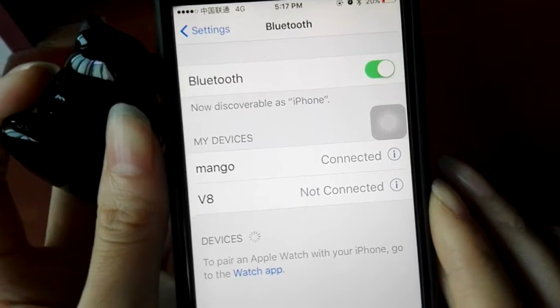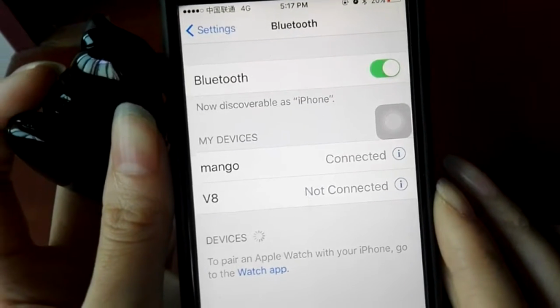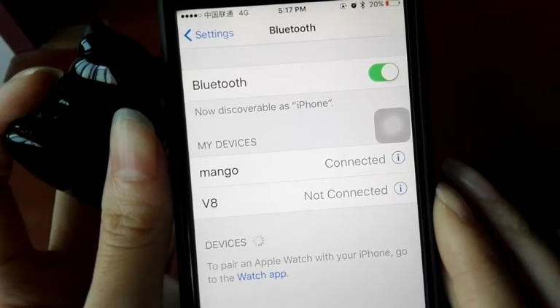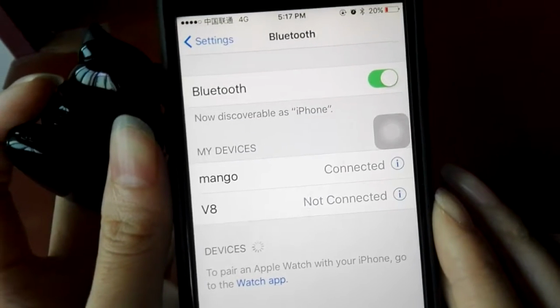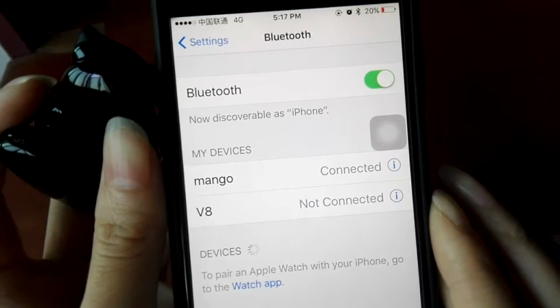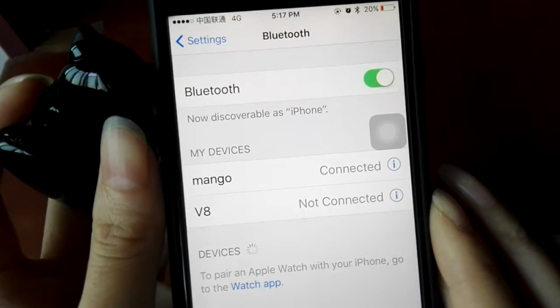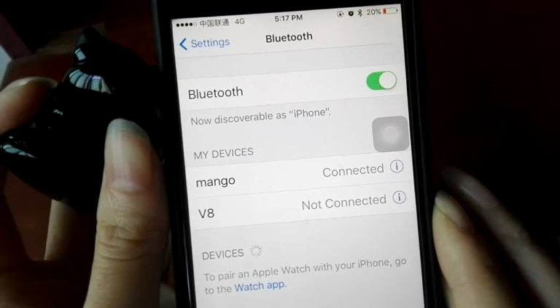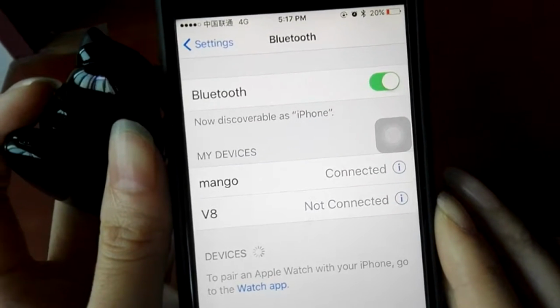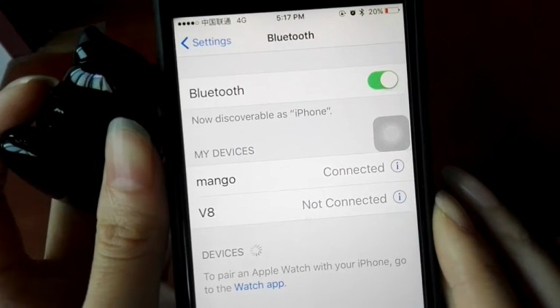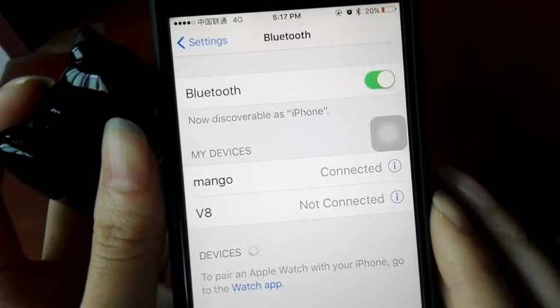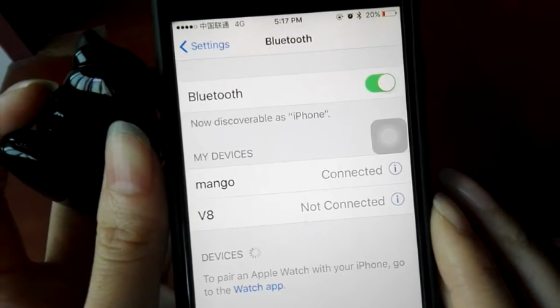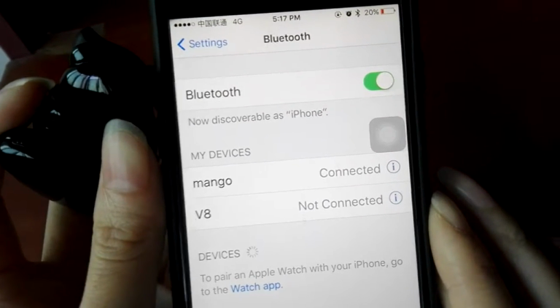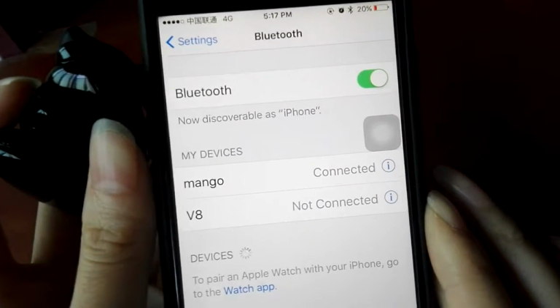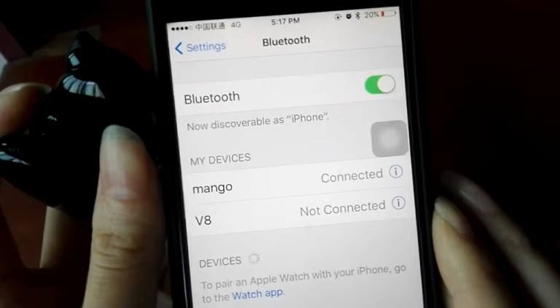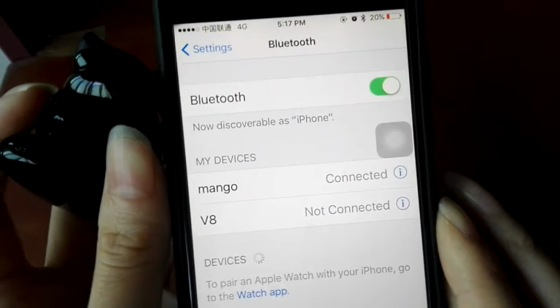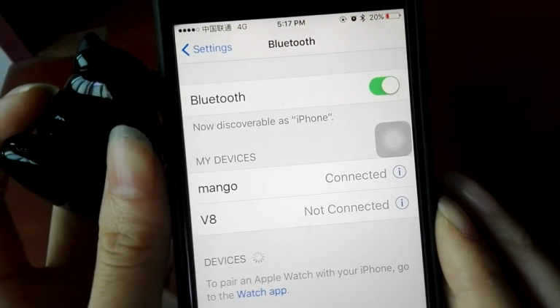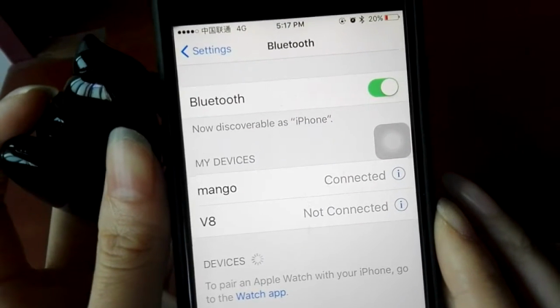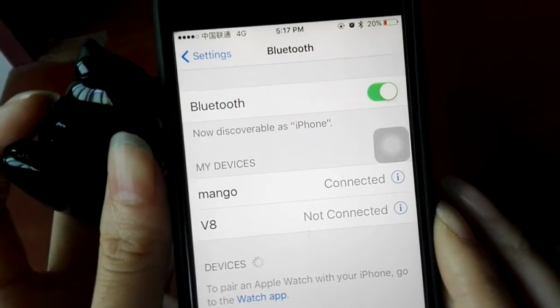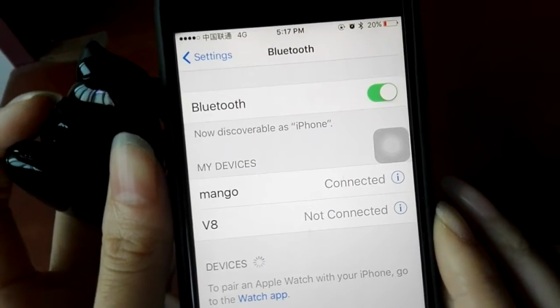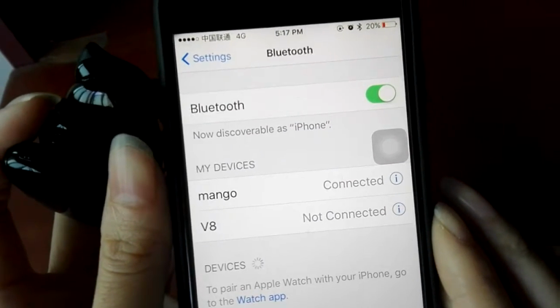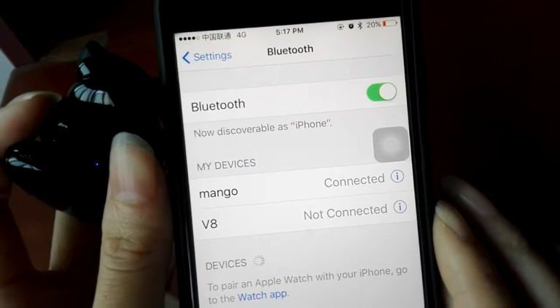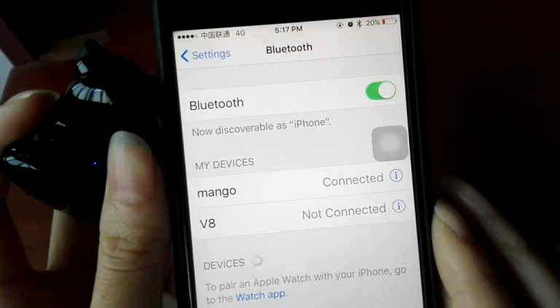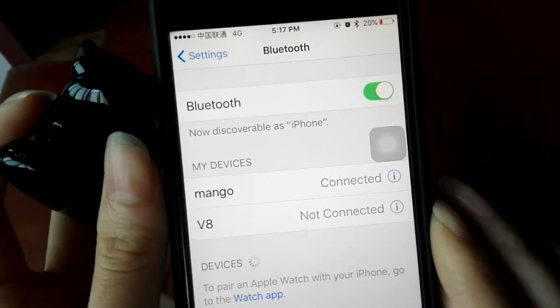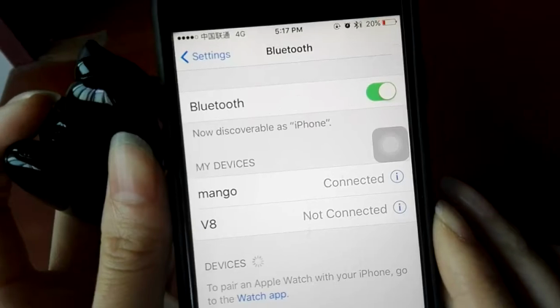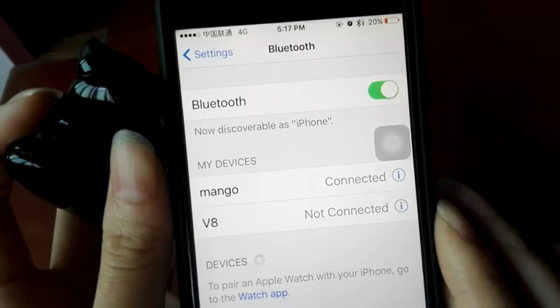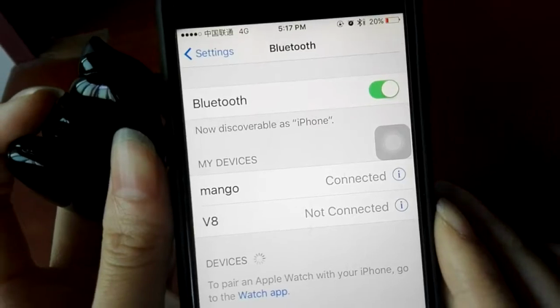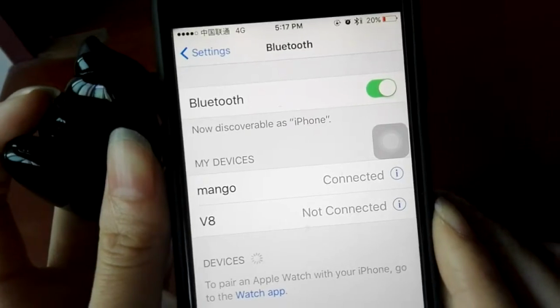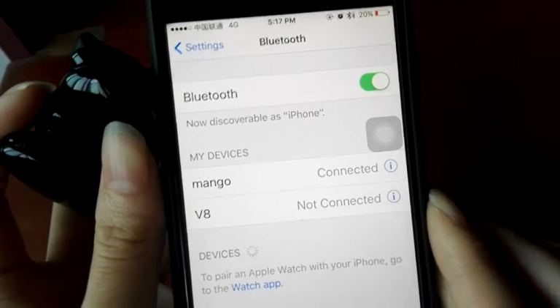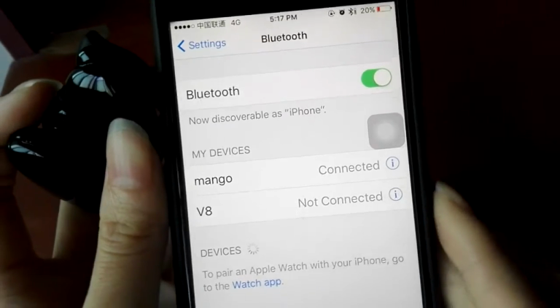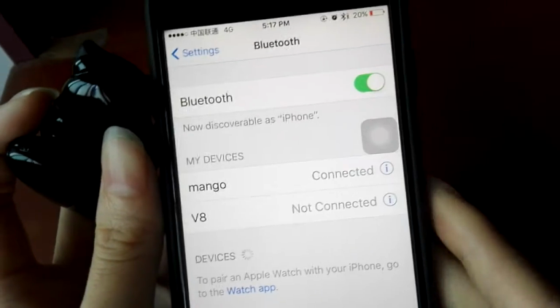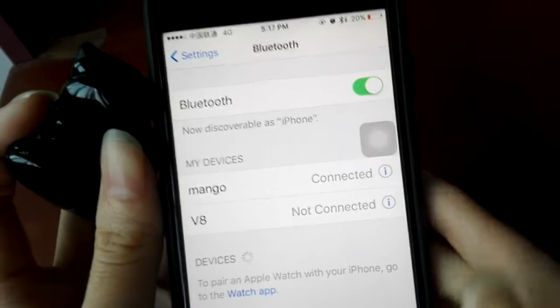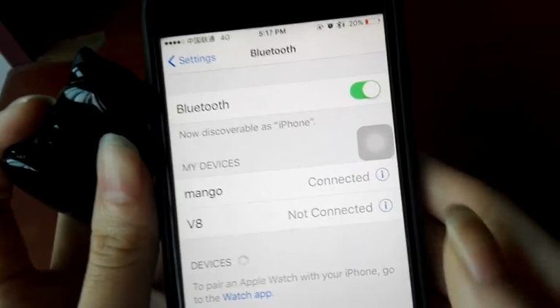Okay, now it's done. The Bluetooth headset is connected. Thank you.